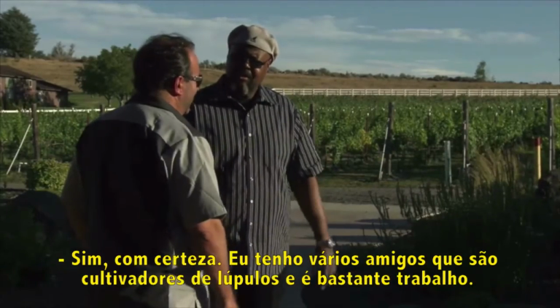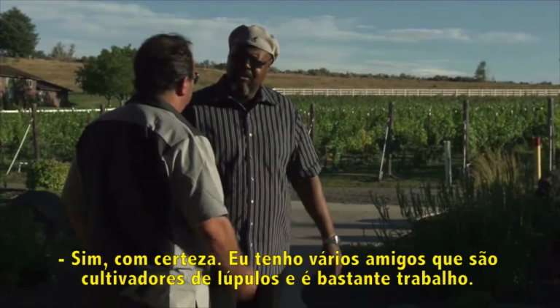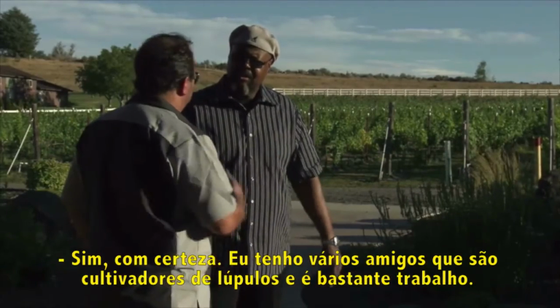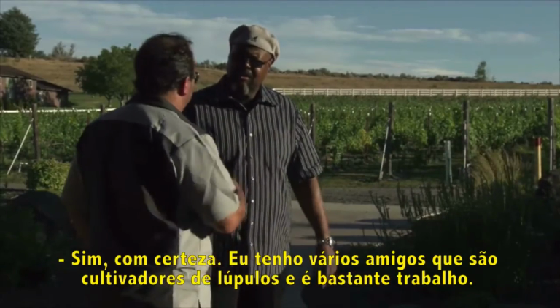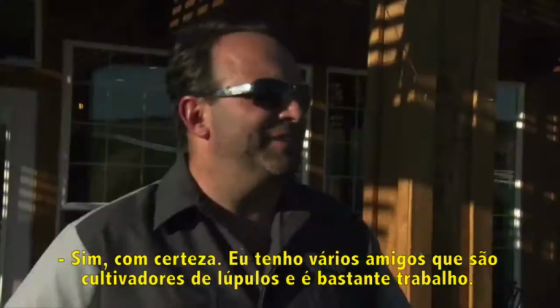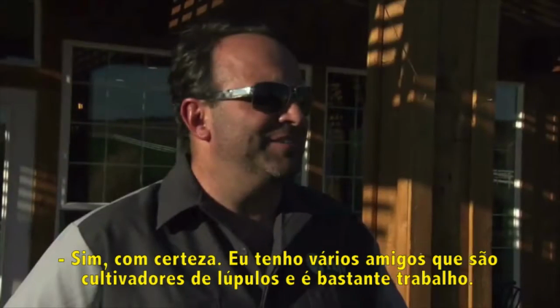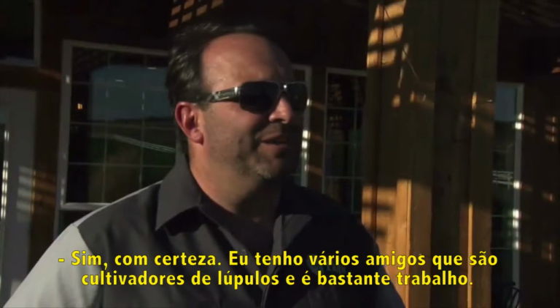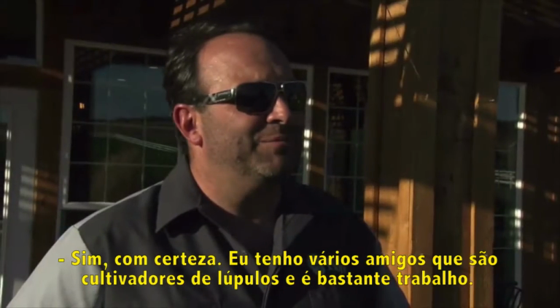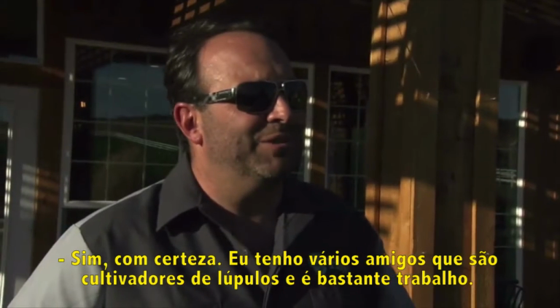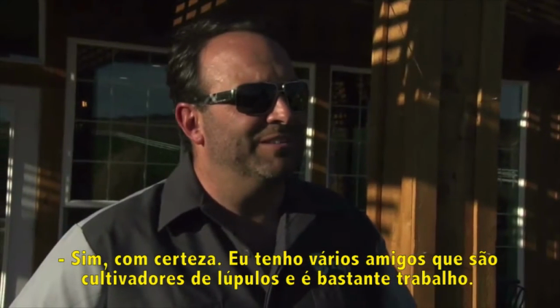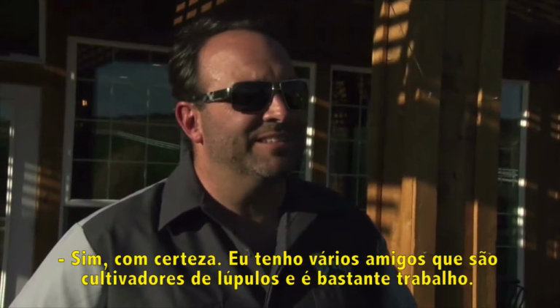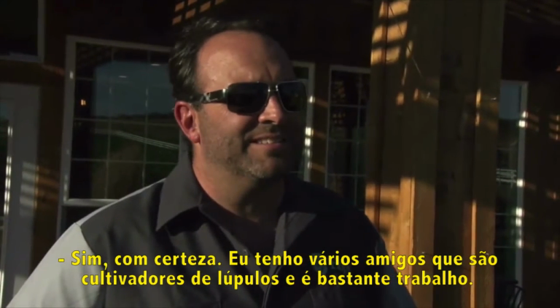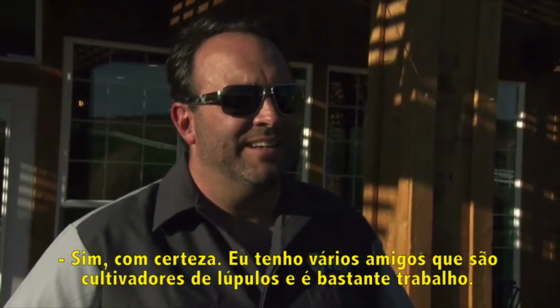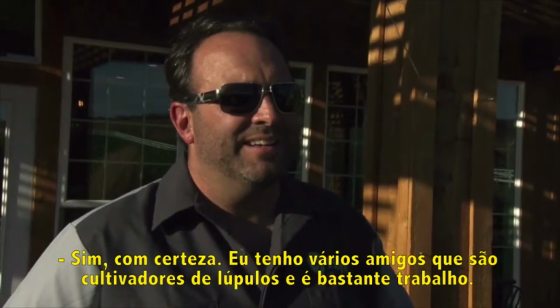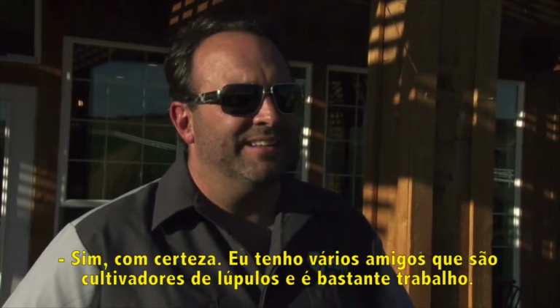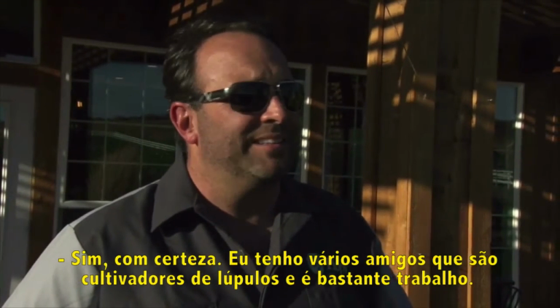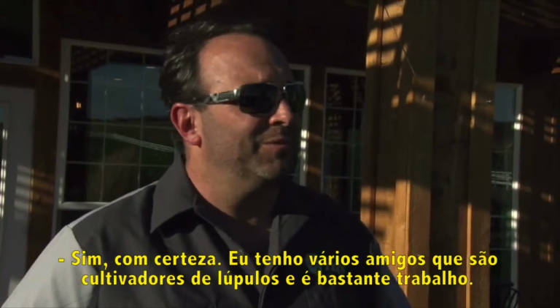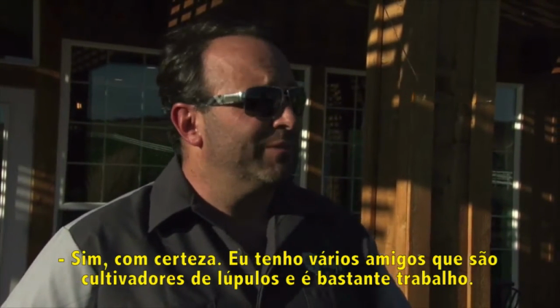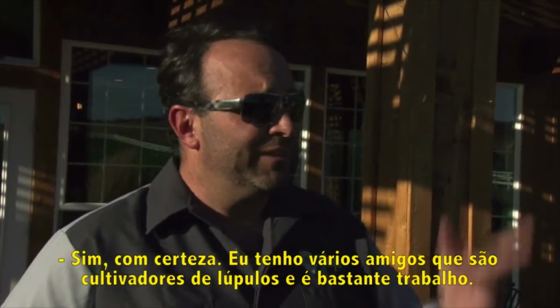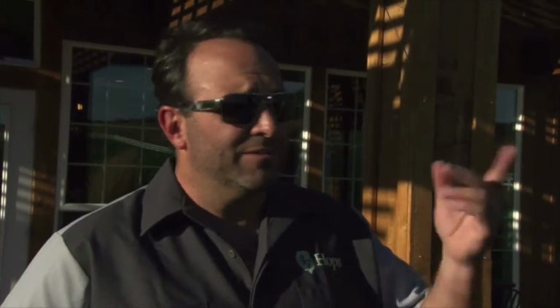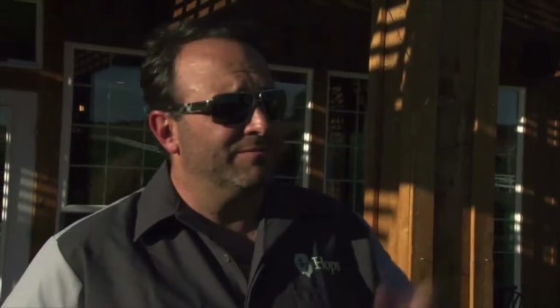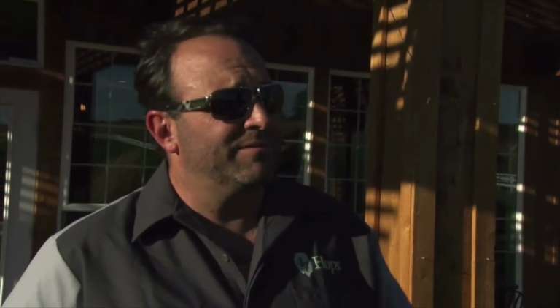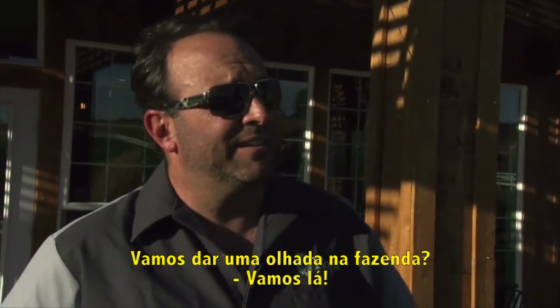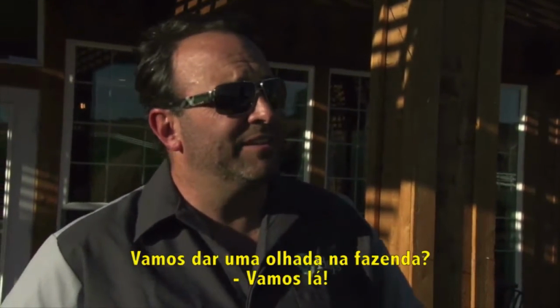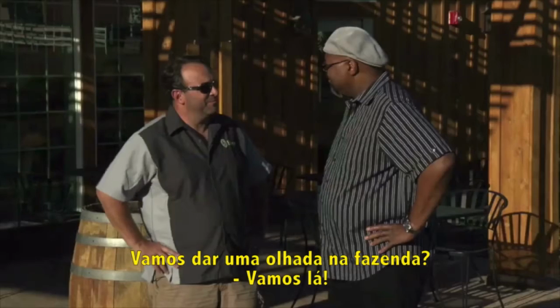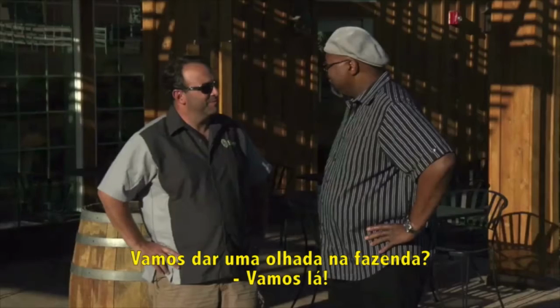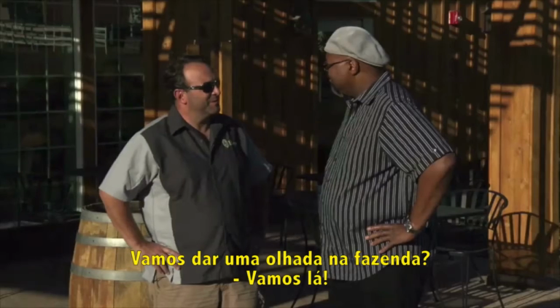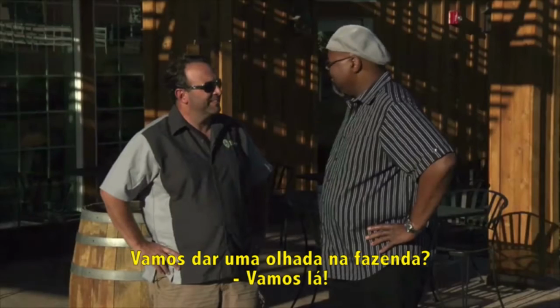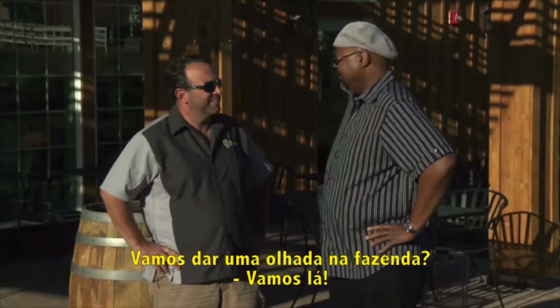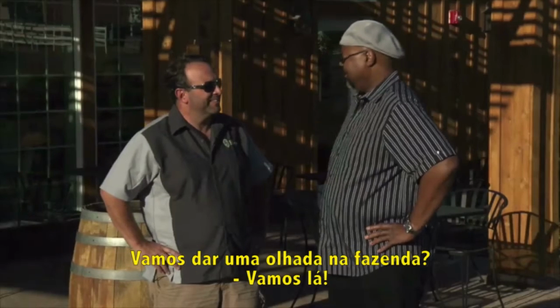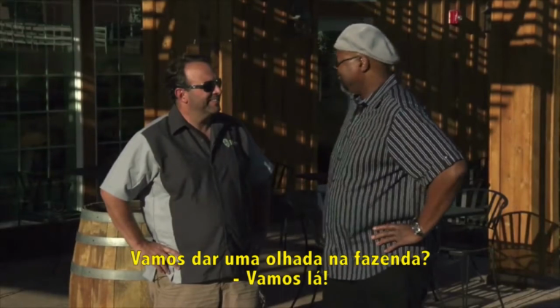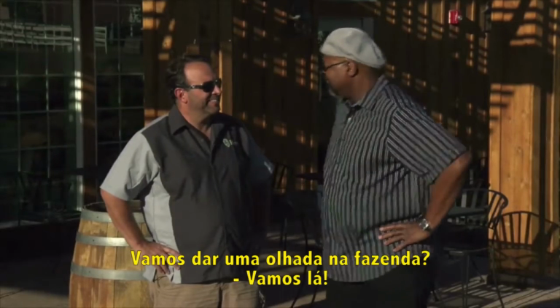I've got a bunch of friends who are hop growers. It's a lot of work. We can go take a look at a farm. Yeah, let's do it.